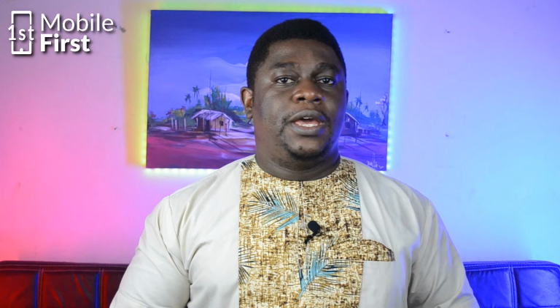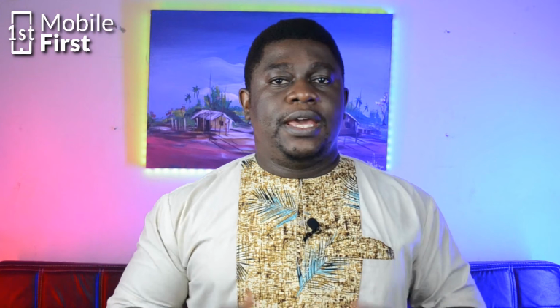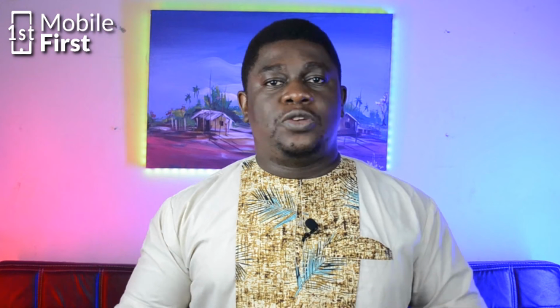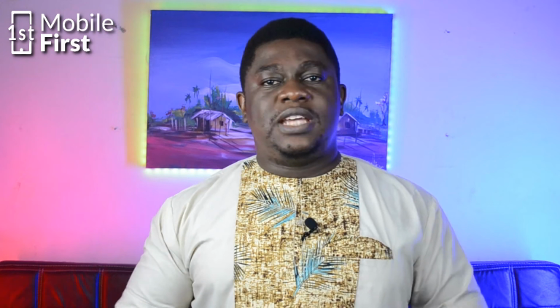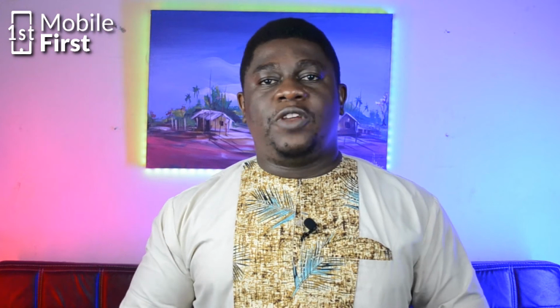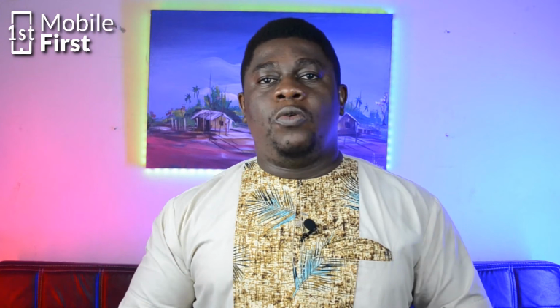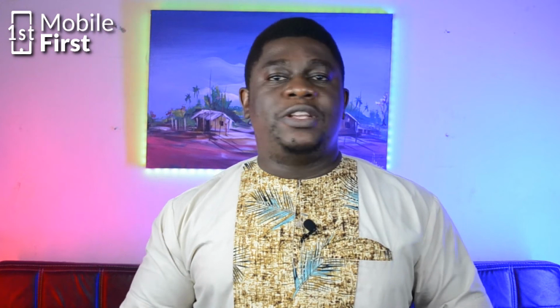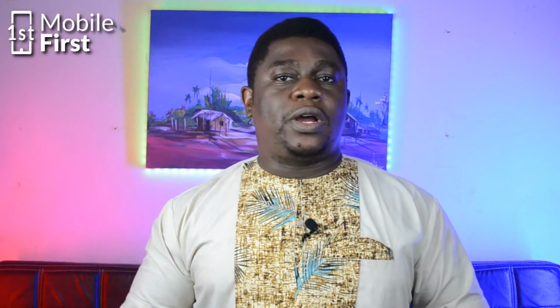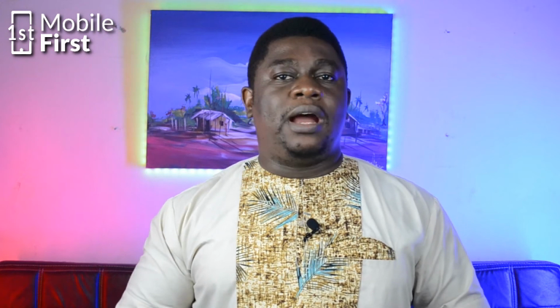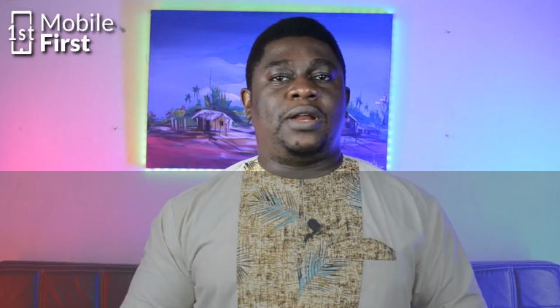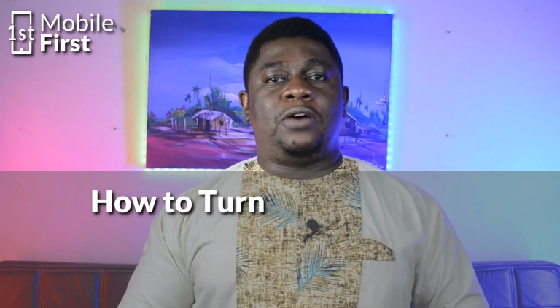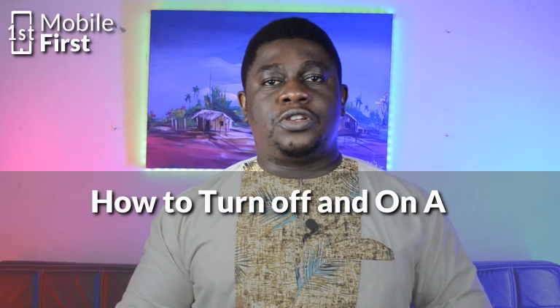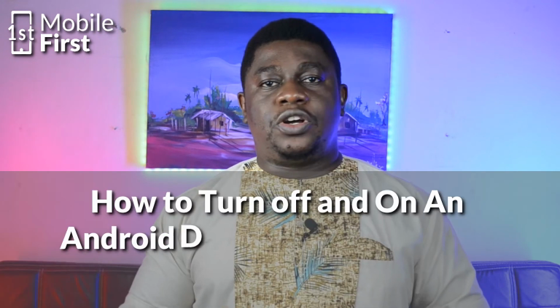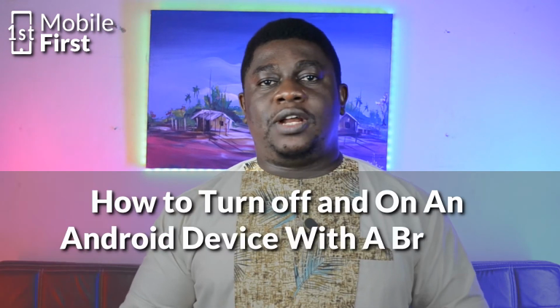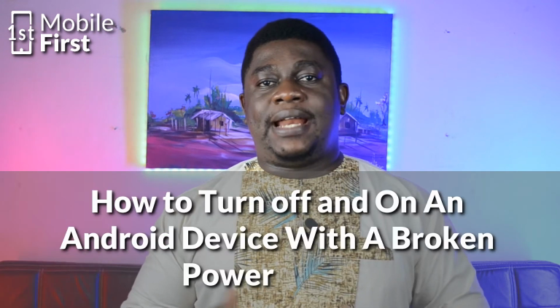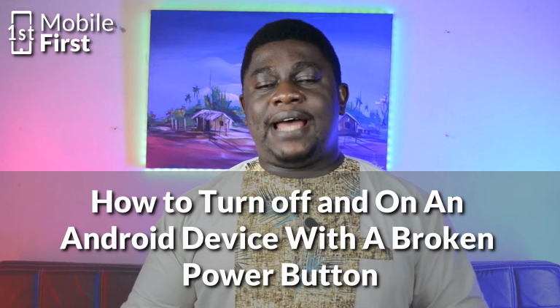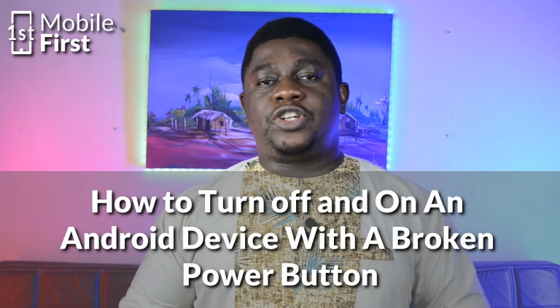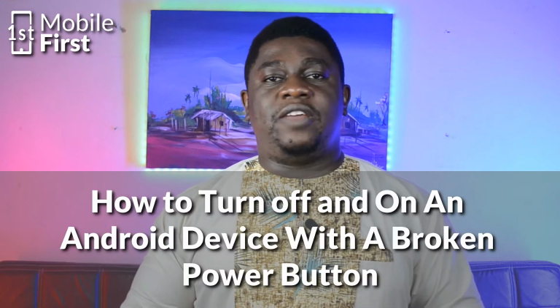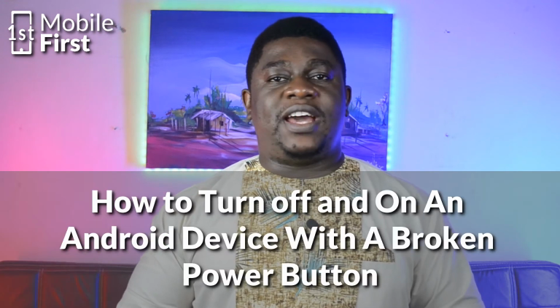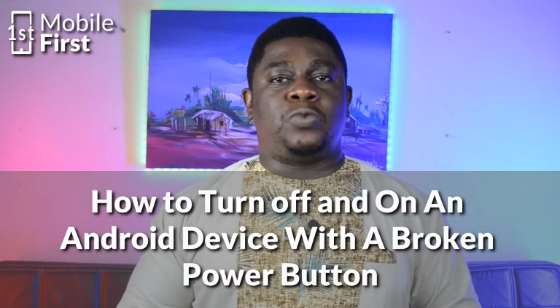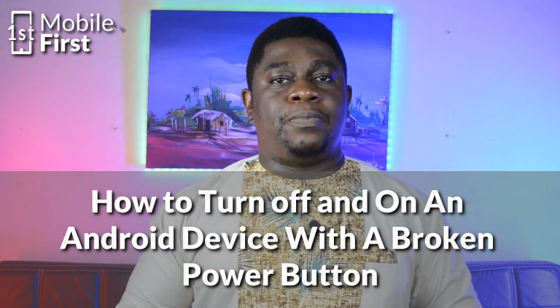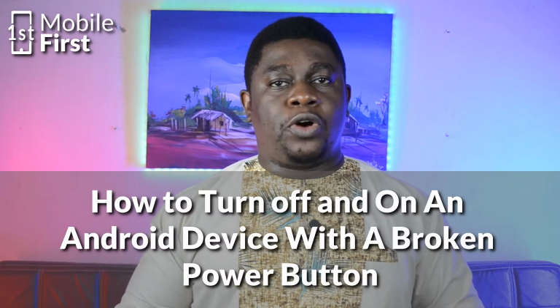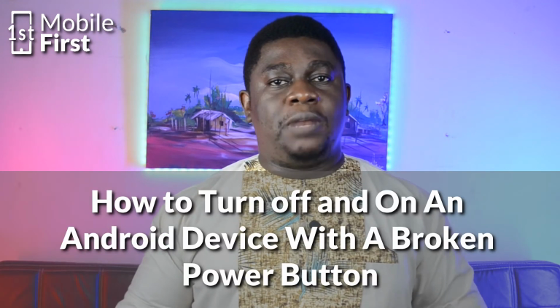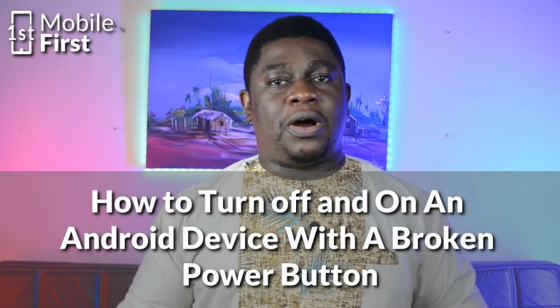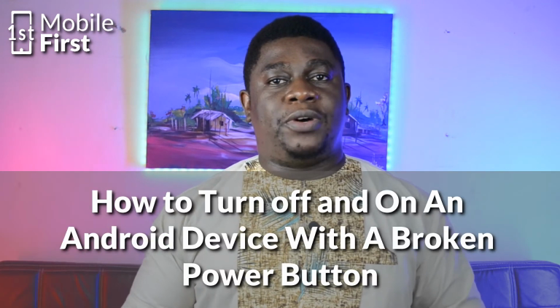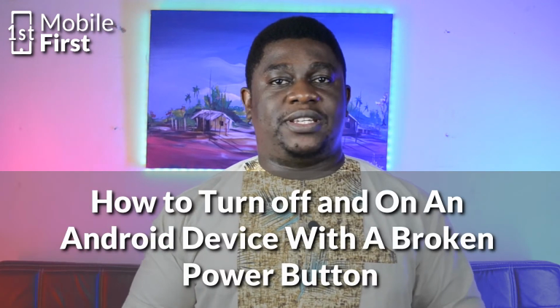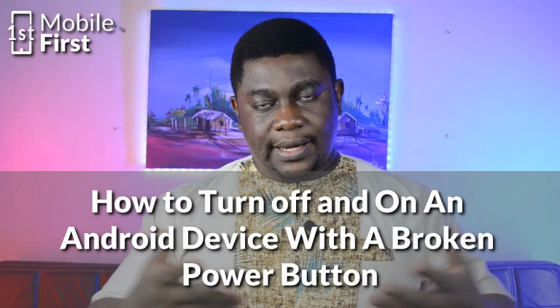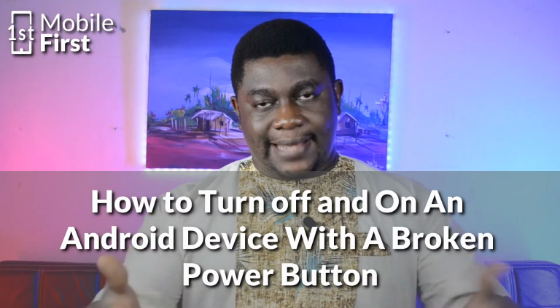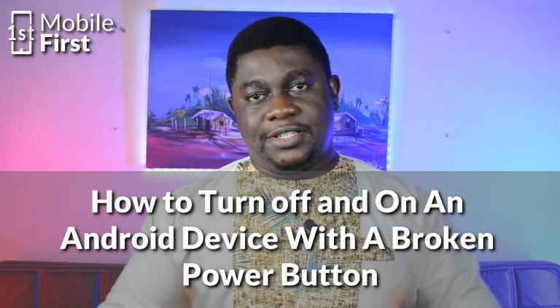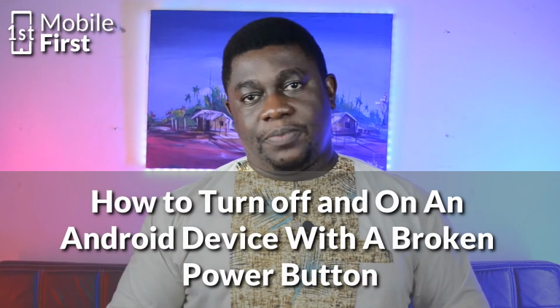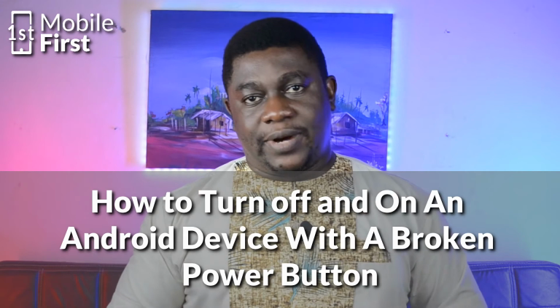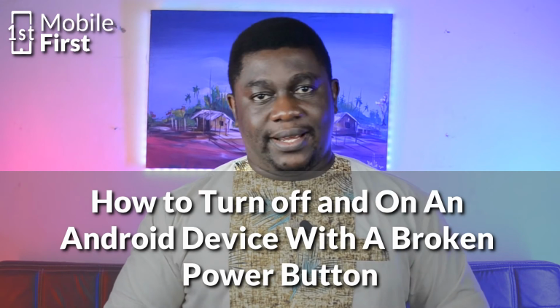In today's video, we'll be talking about how to turn on an Android device with a broken power button. Let's jump right in.